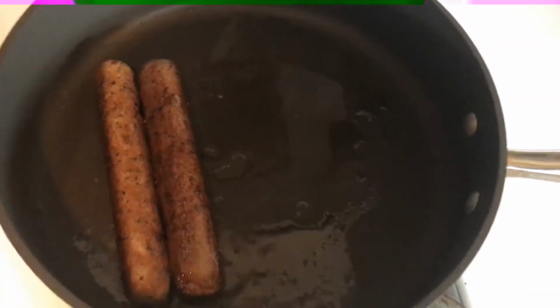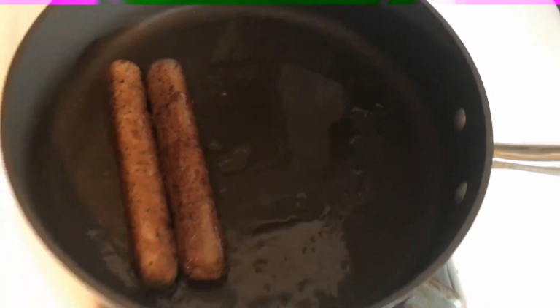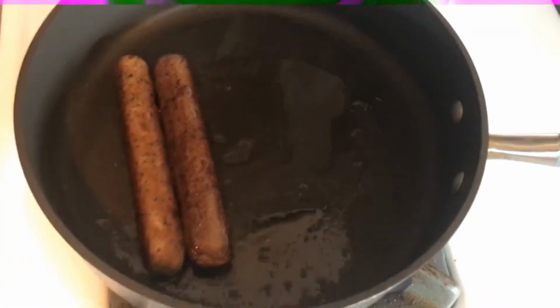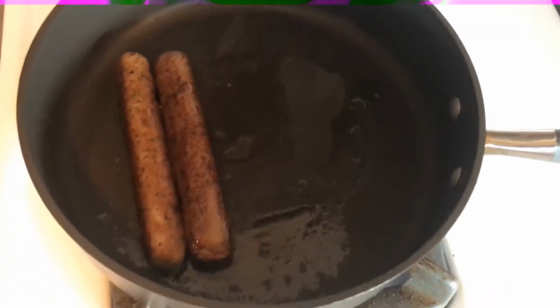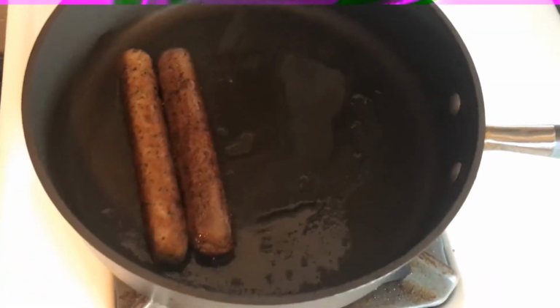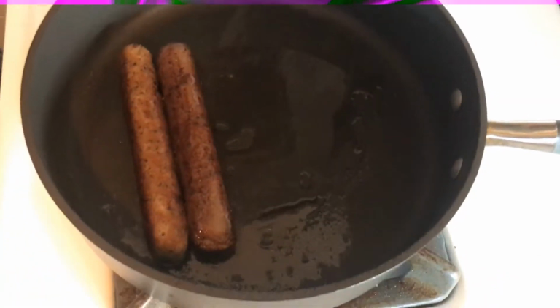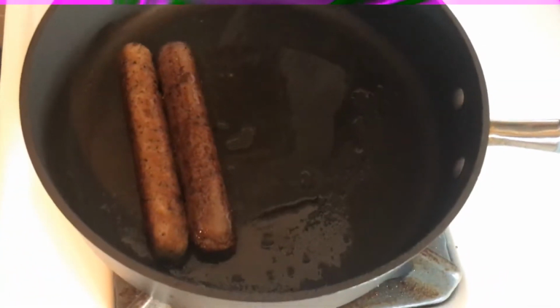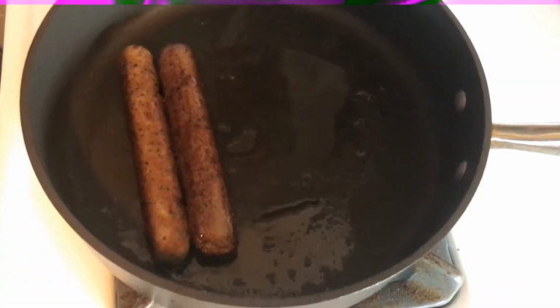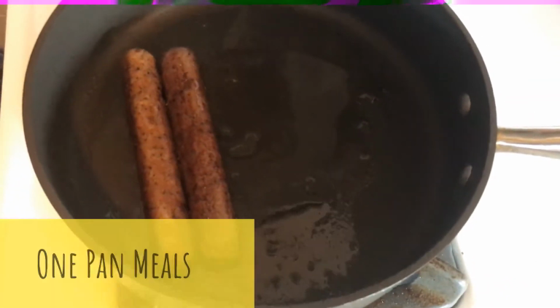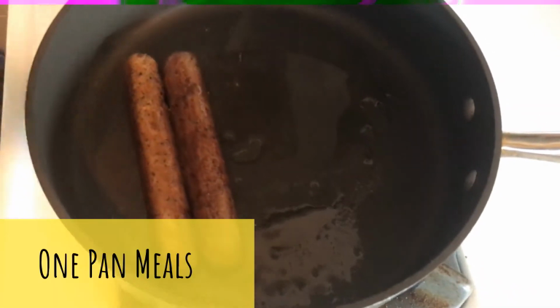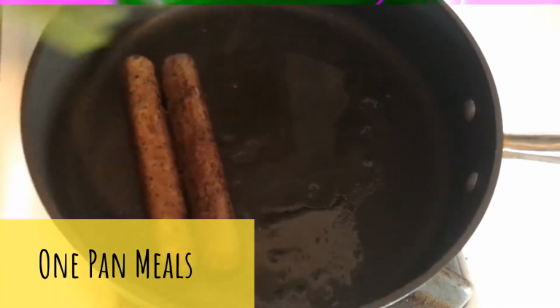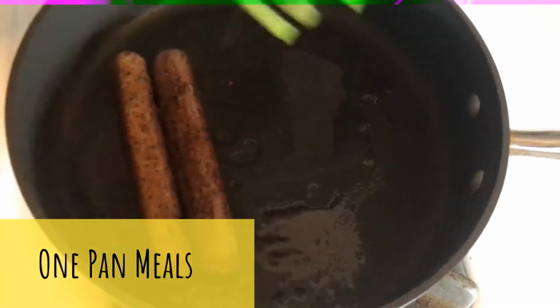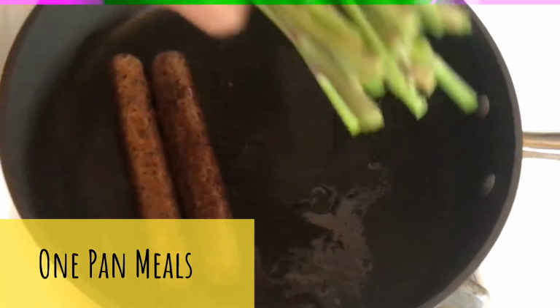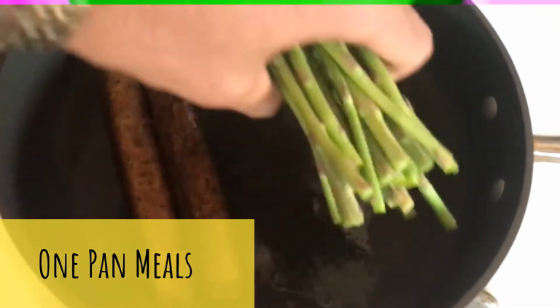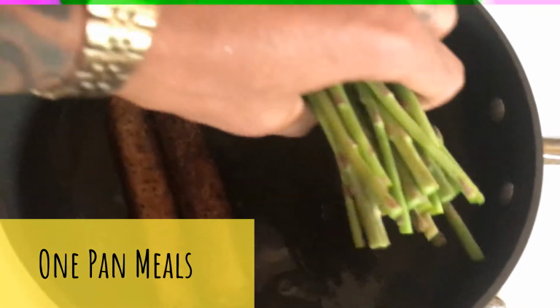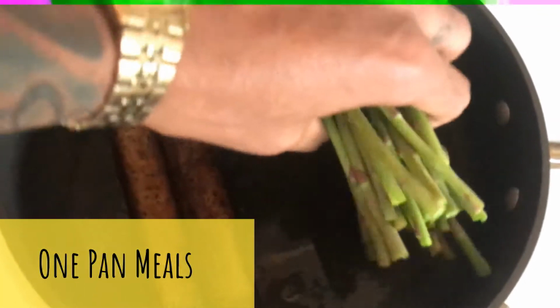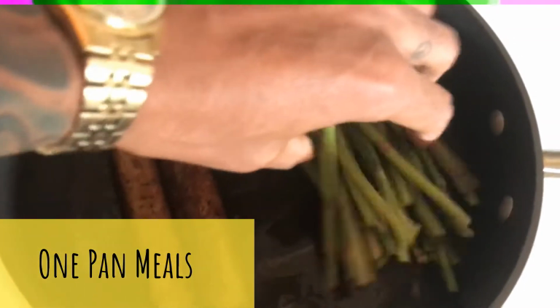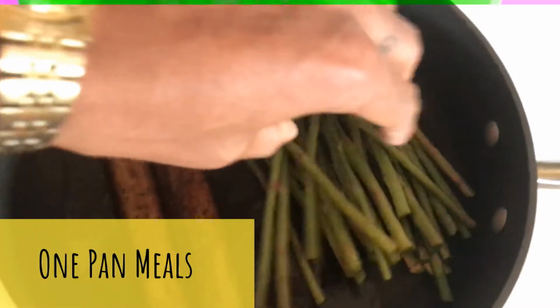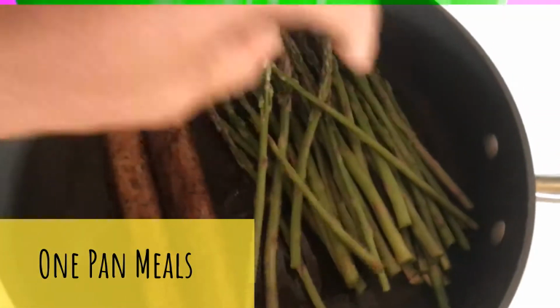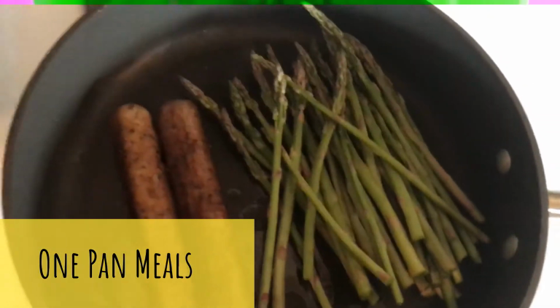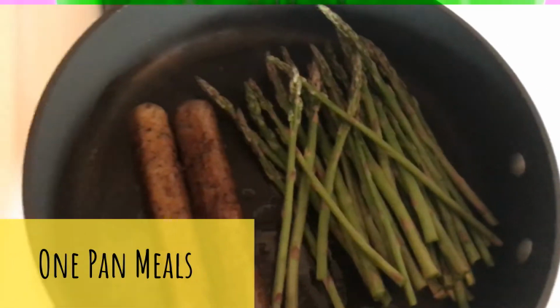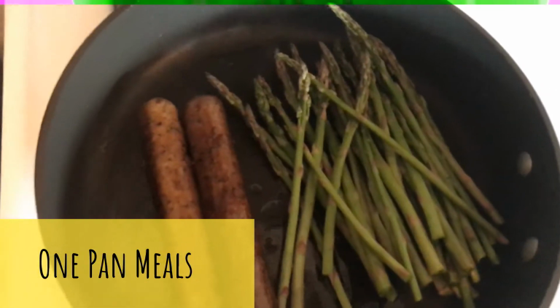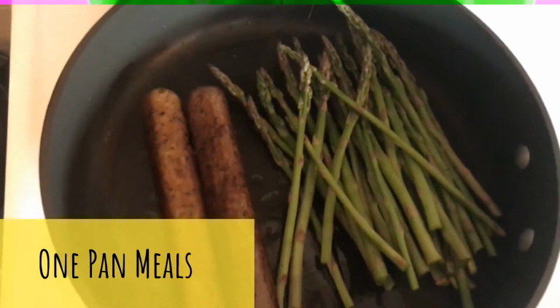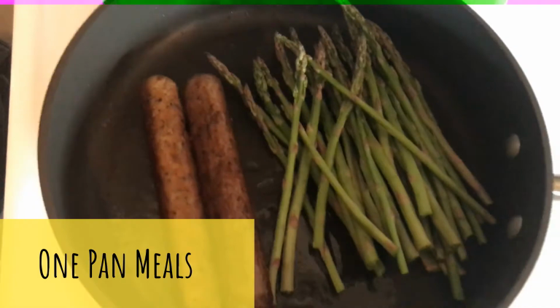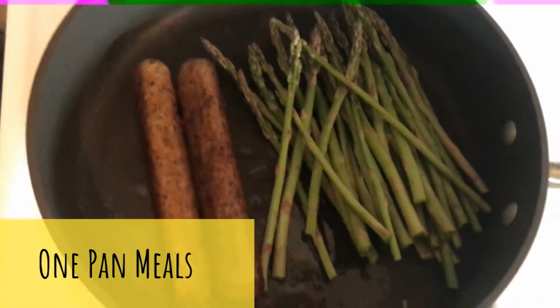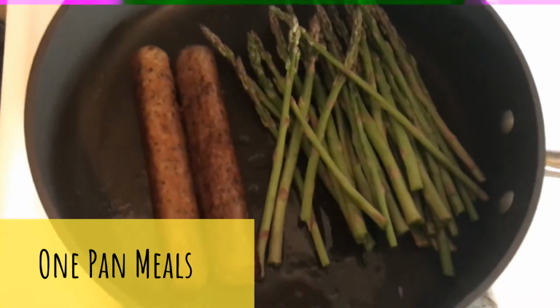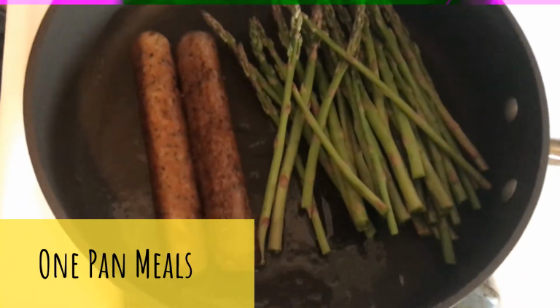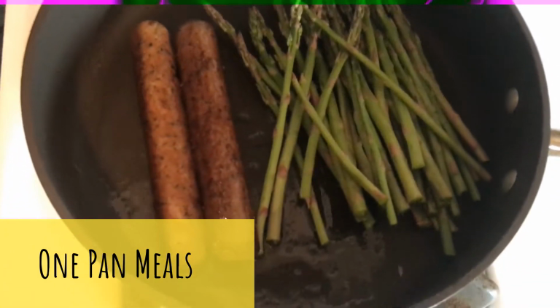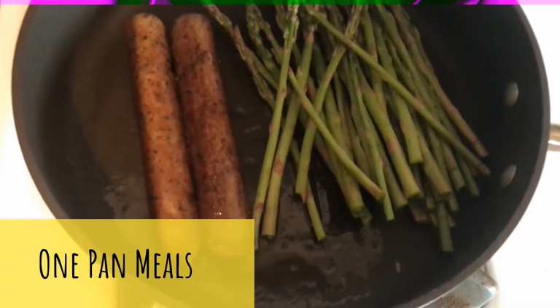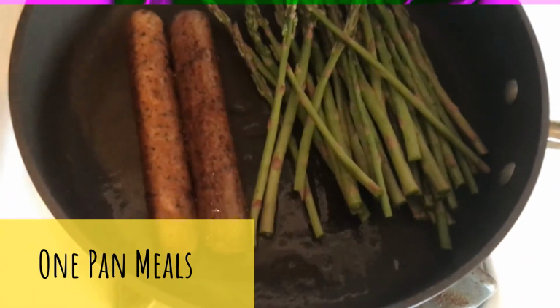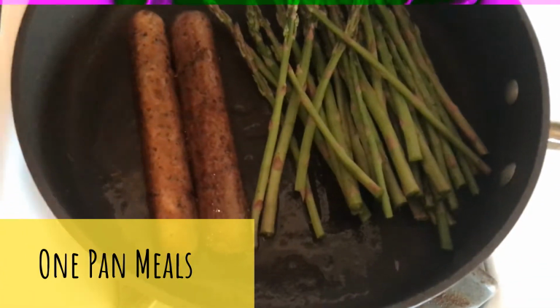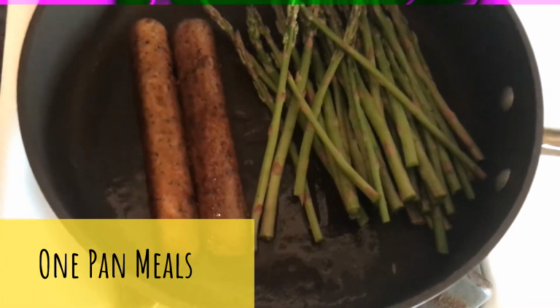Now that the sausage has been cooking for about five minutes, we add the asparagus to the pan, and we have a one-pan meal.